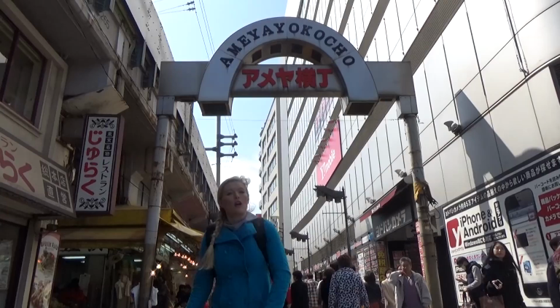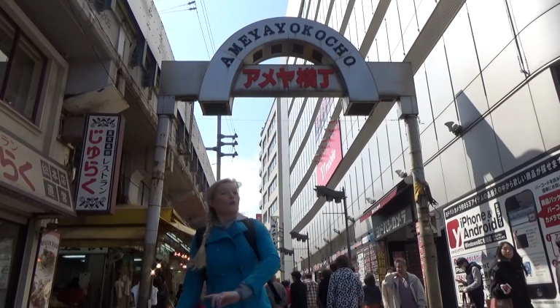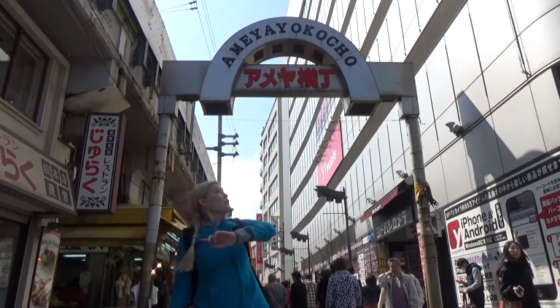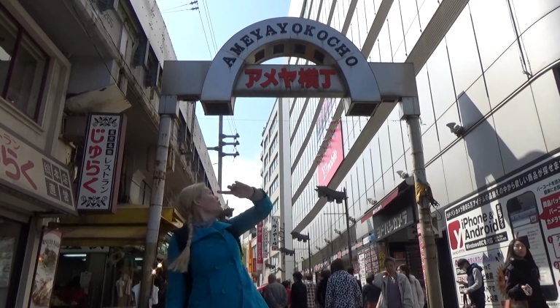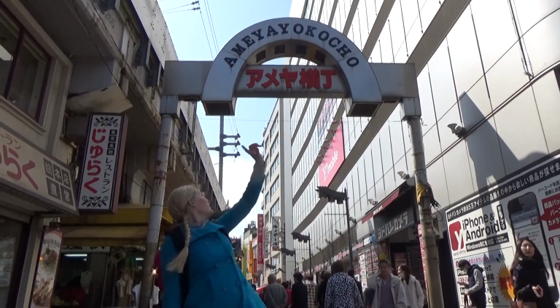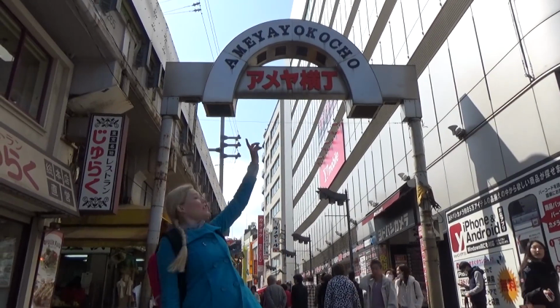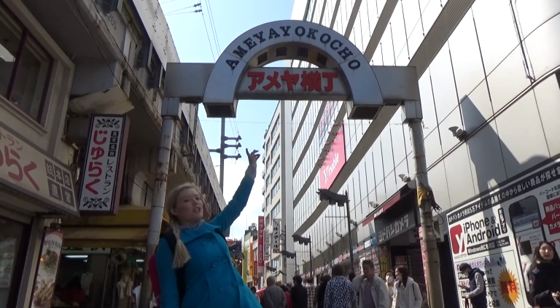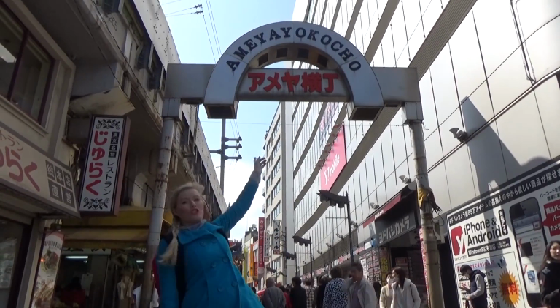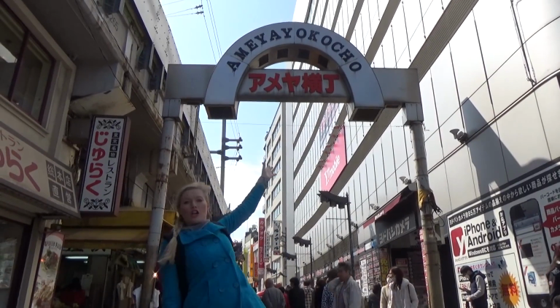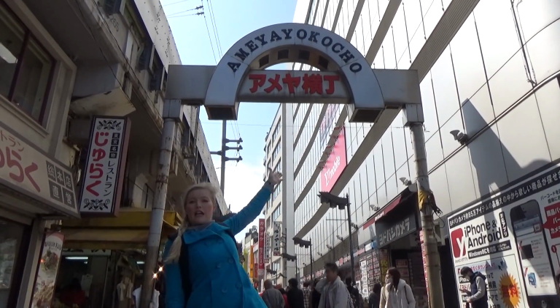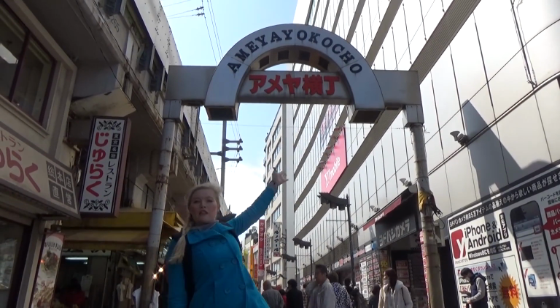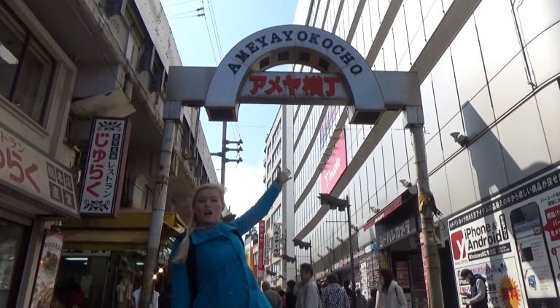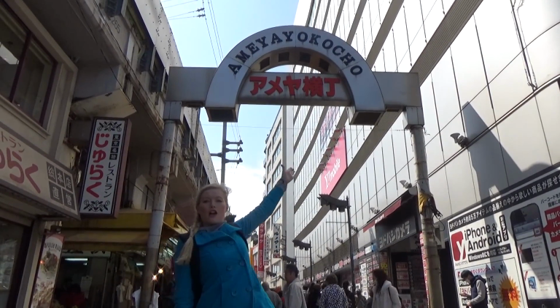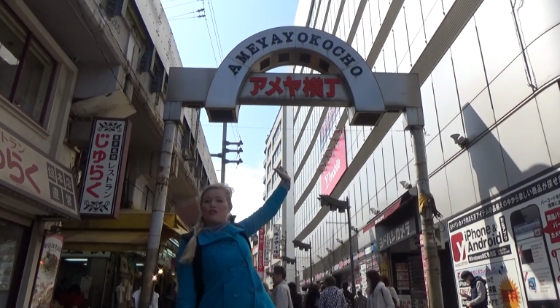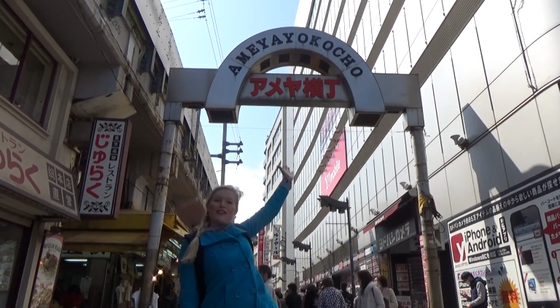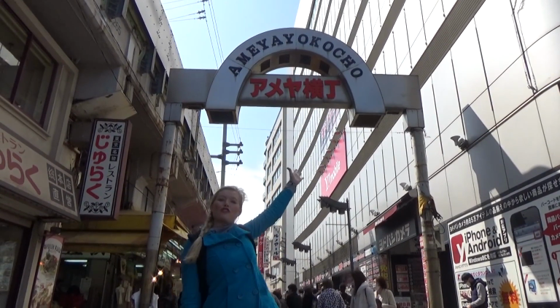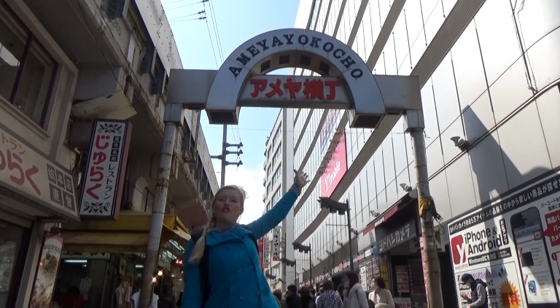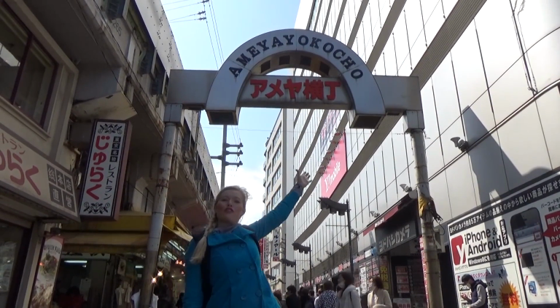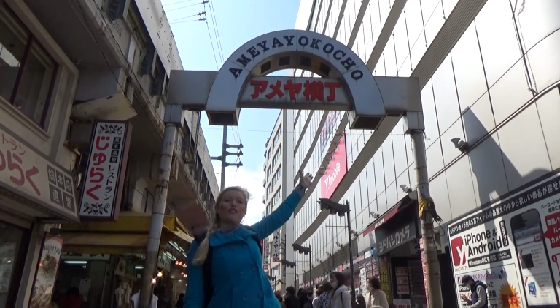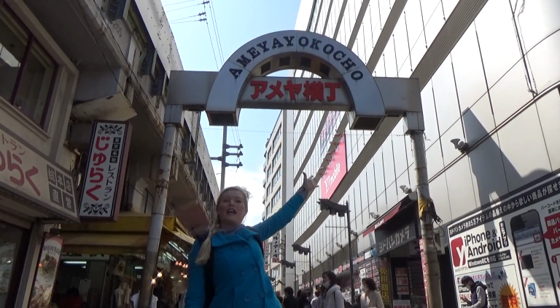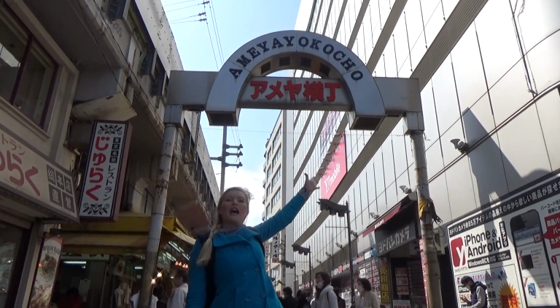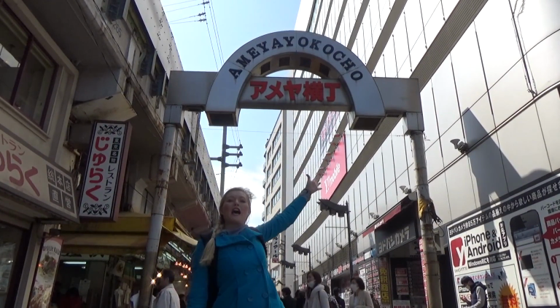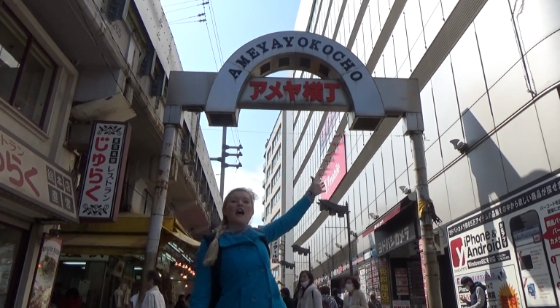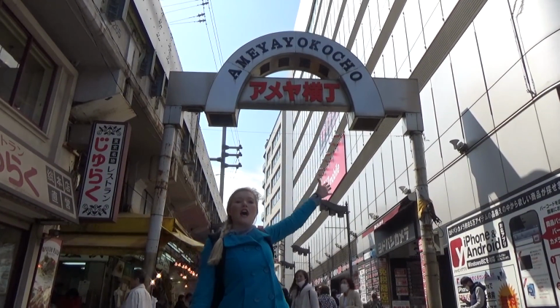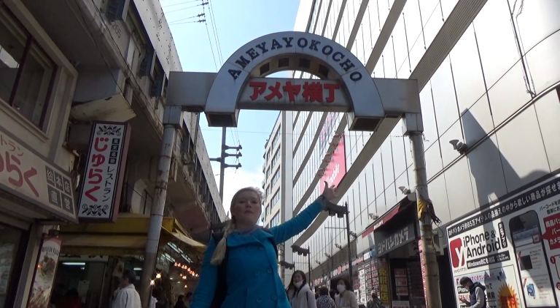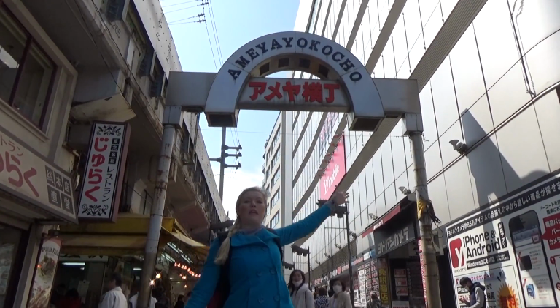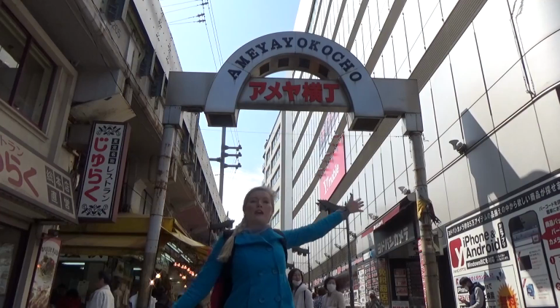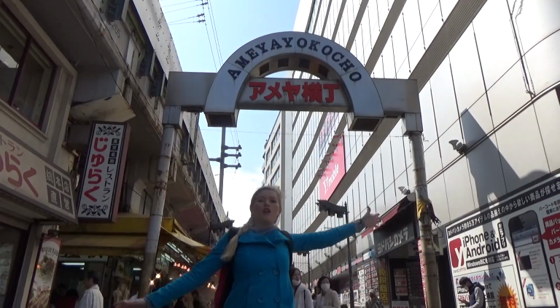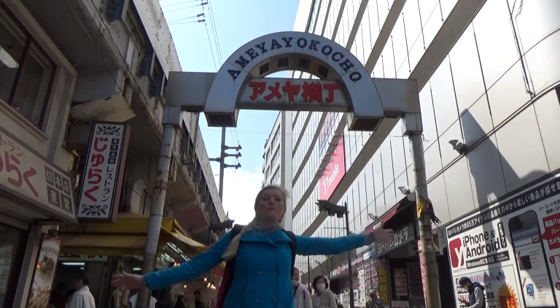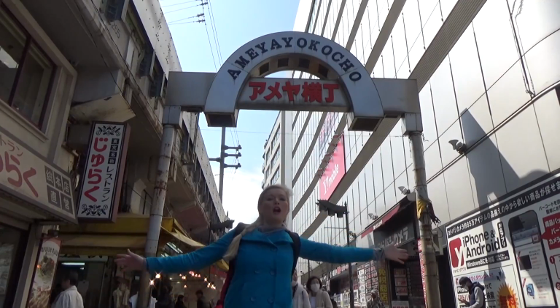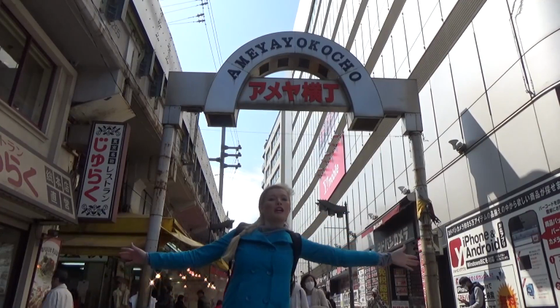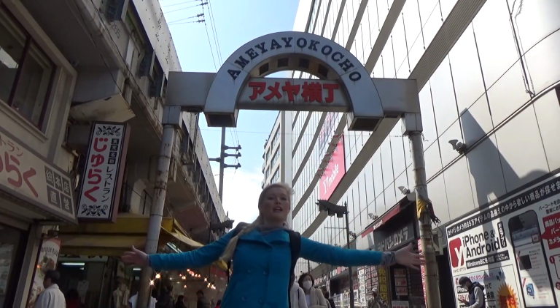When you see this giant arch then you know you're here - Ameyoko Market!